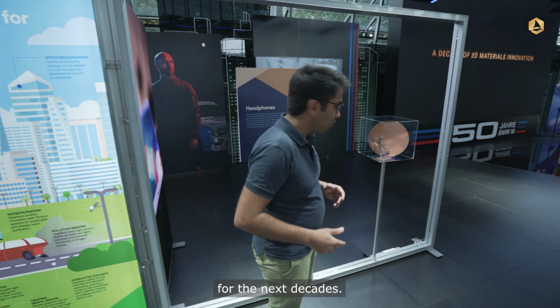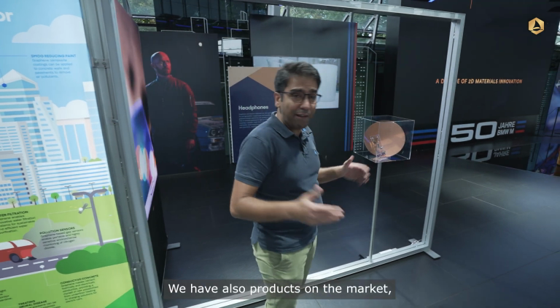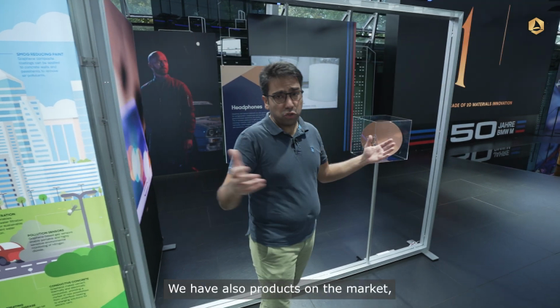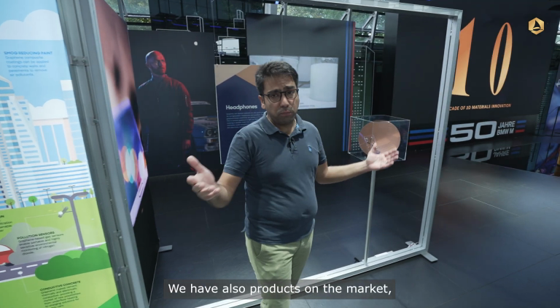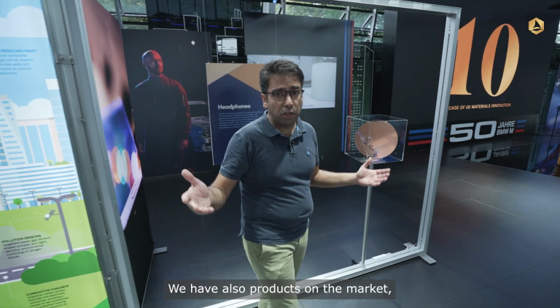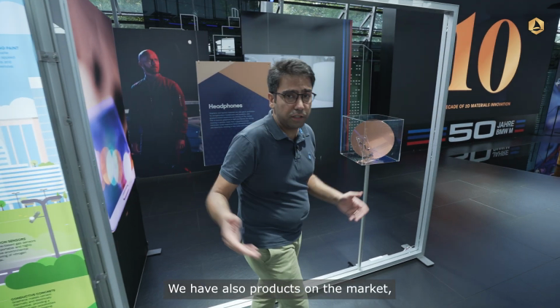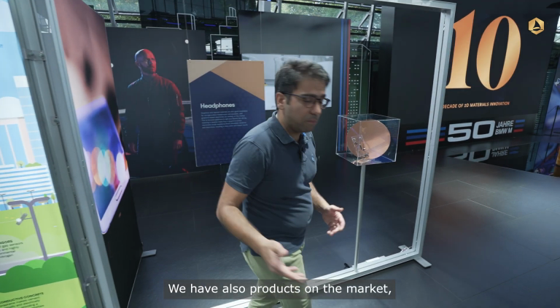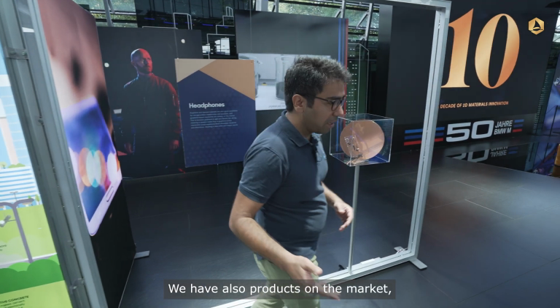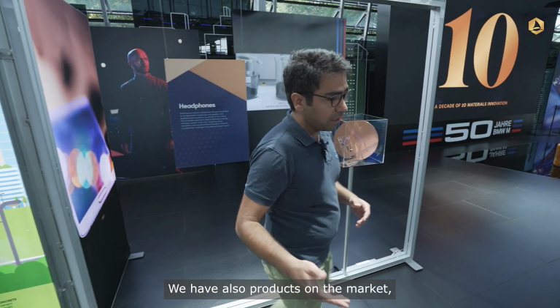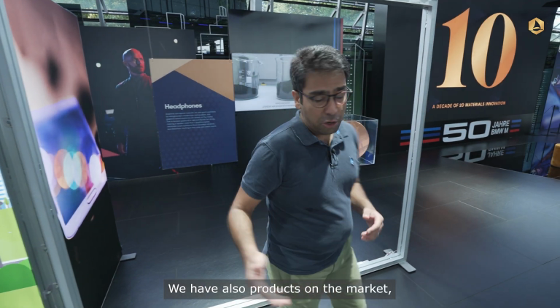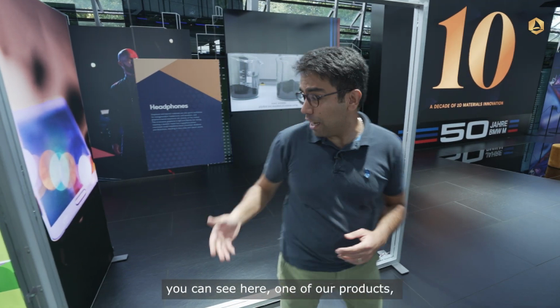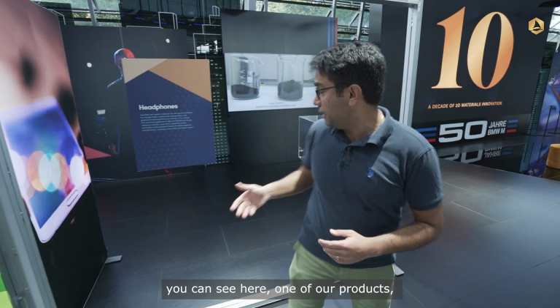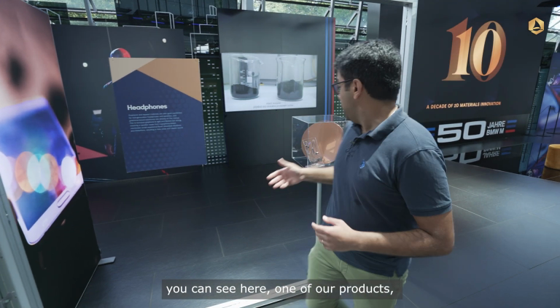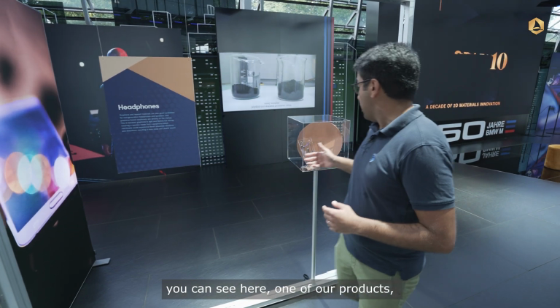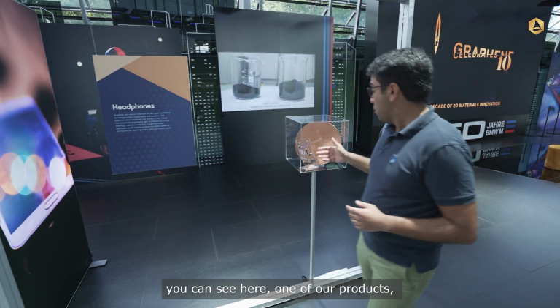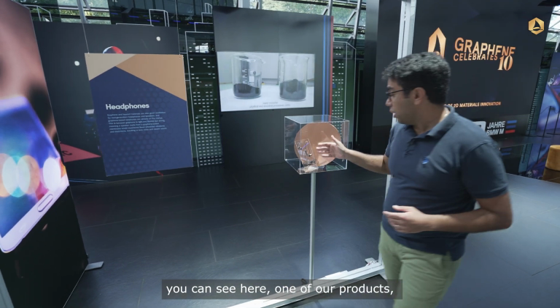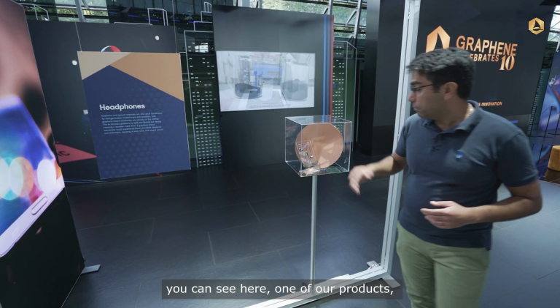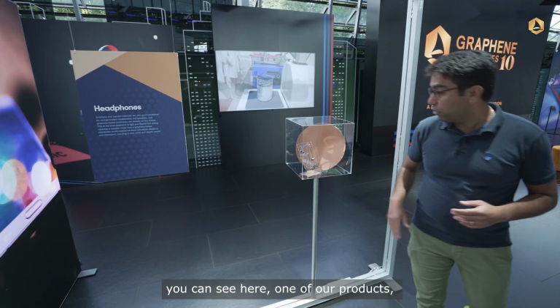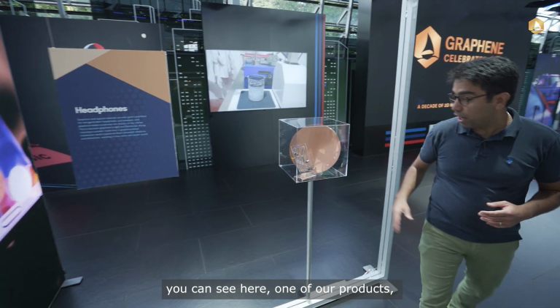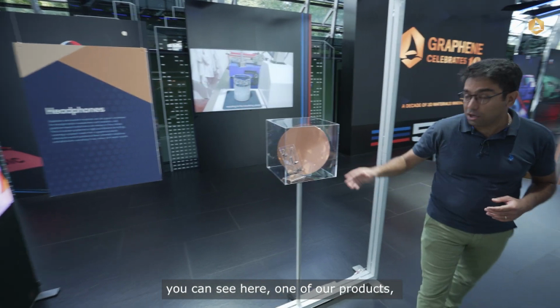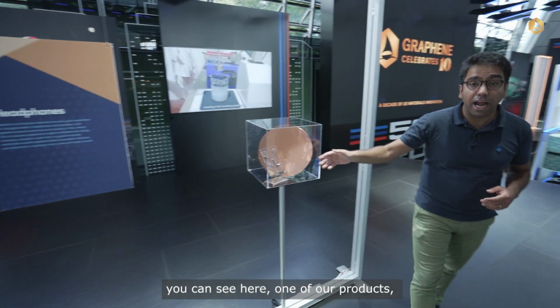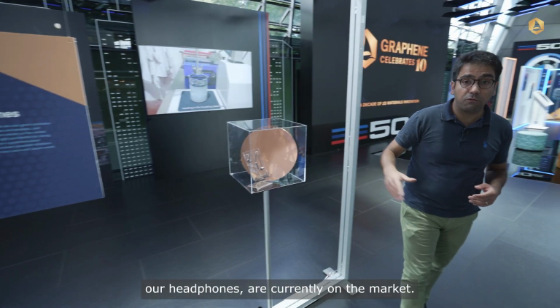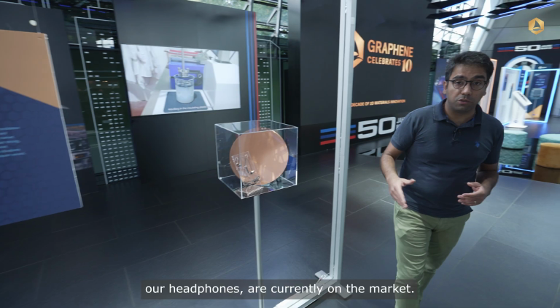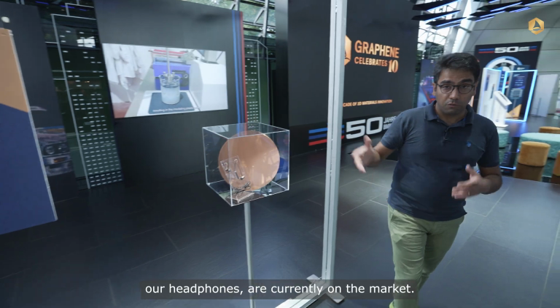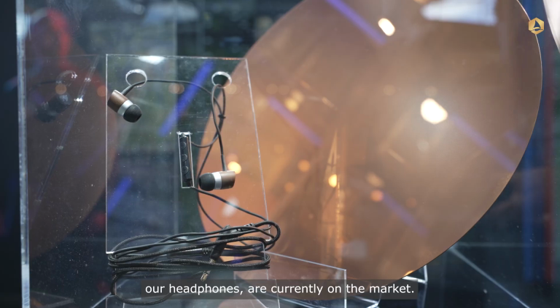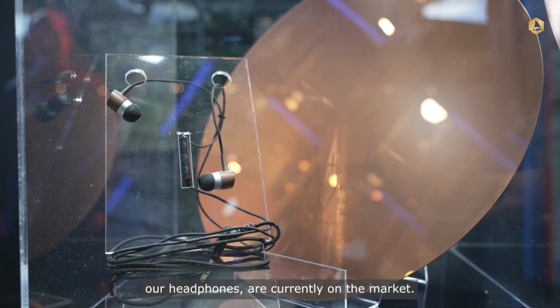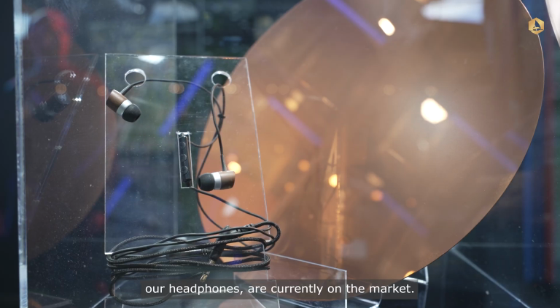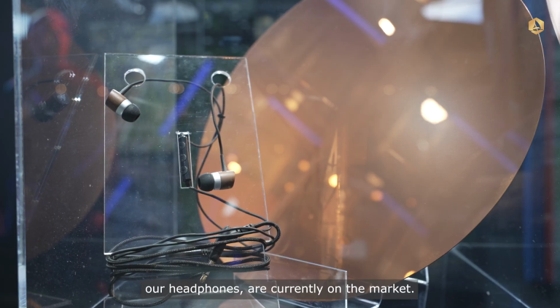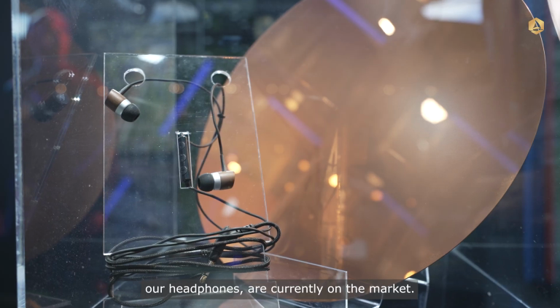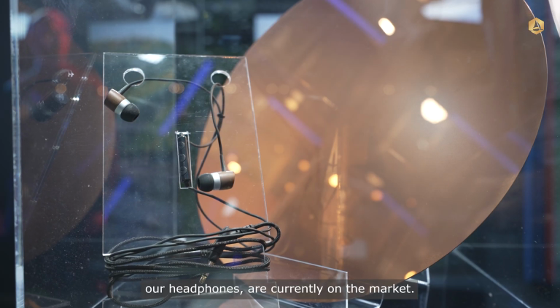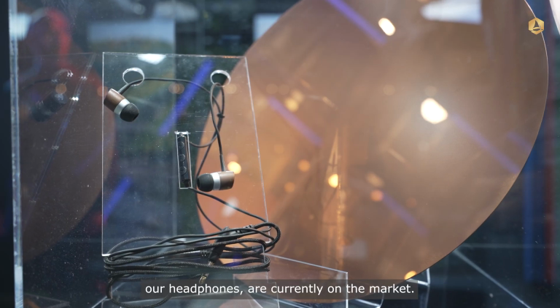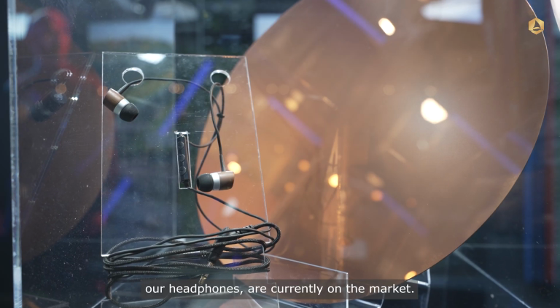We also have products on the market. You can see here one of our products — our headphones — which is currently on the market.